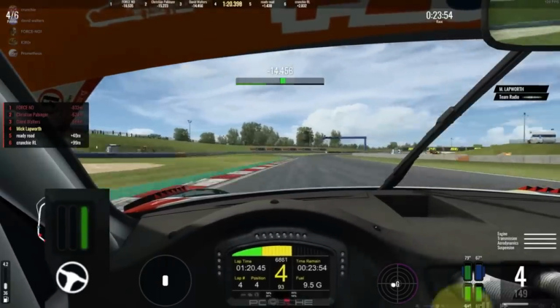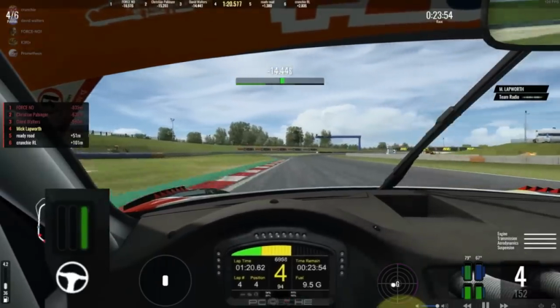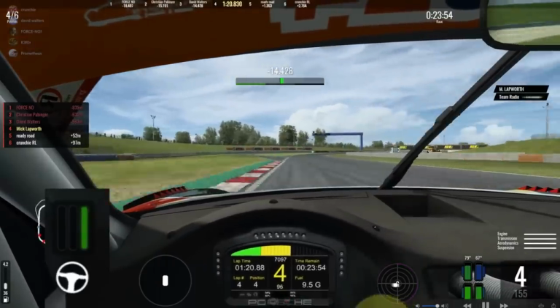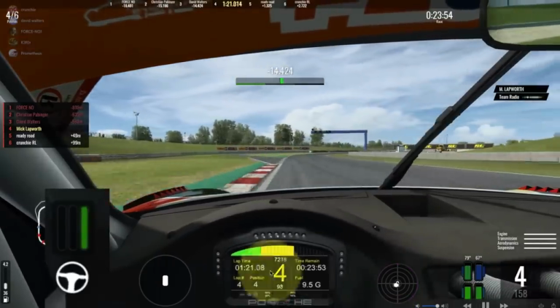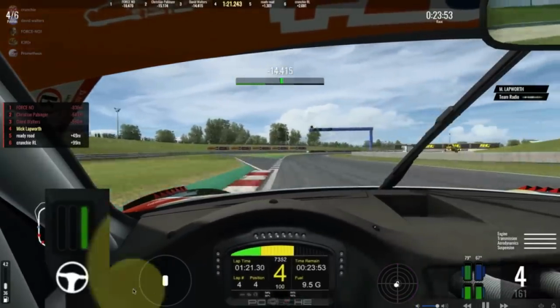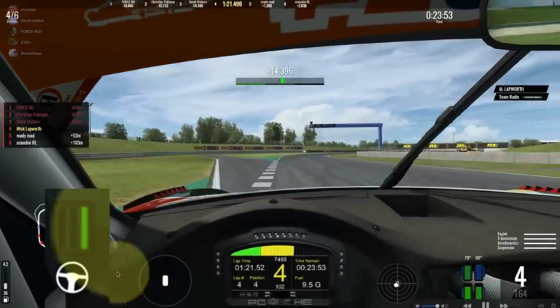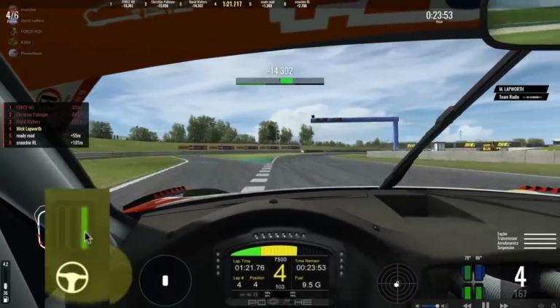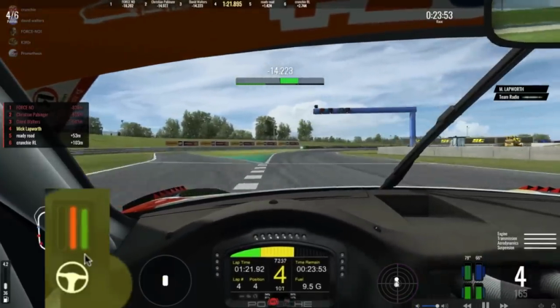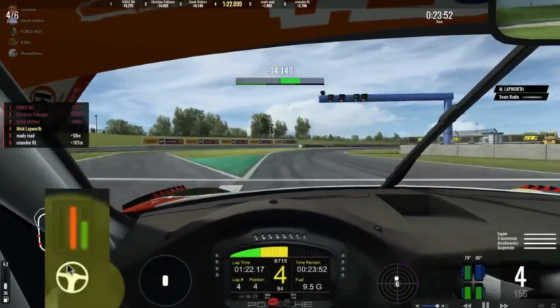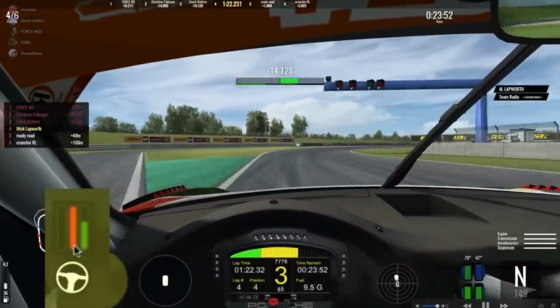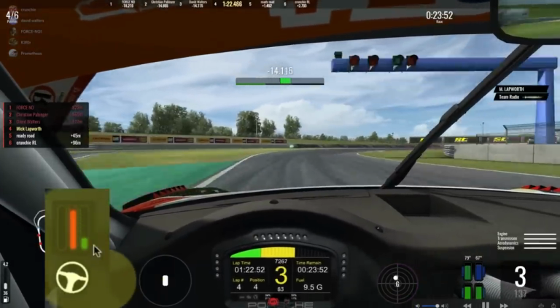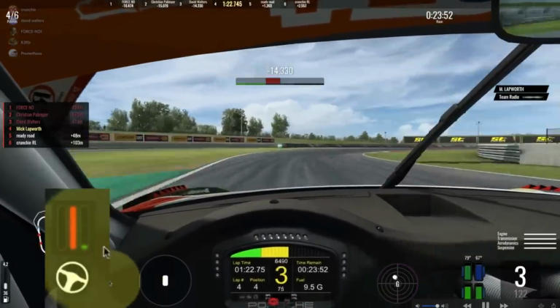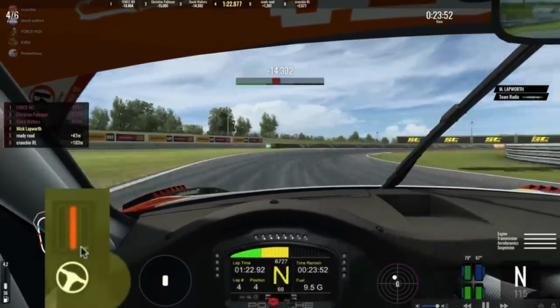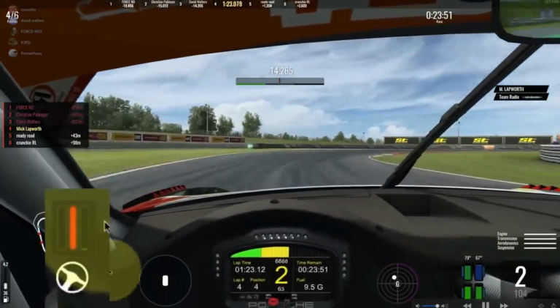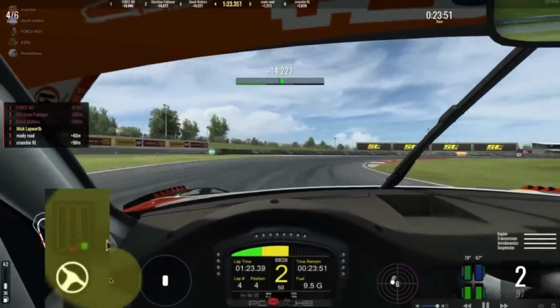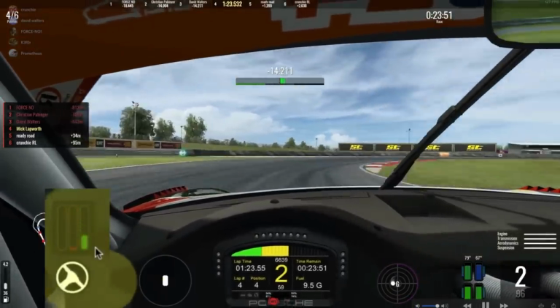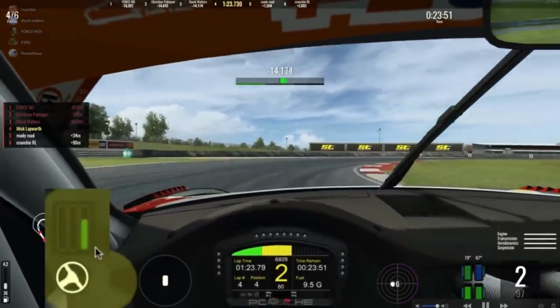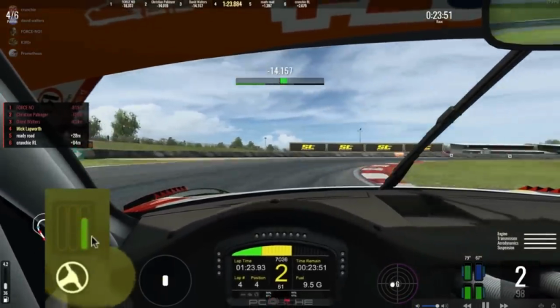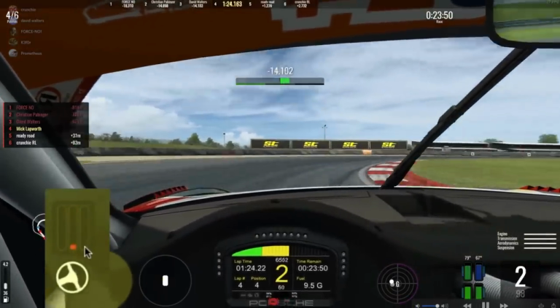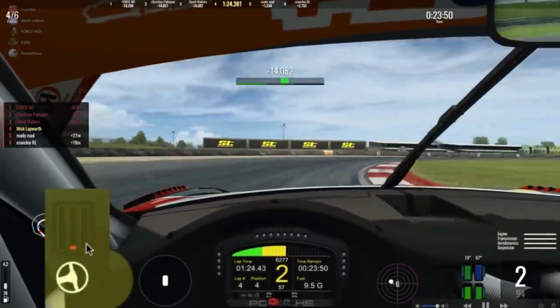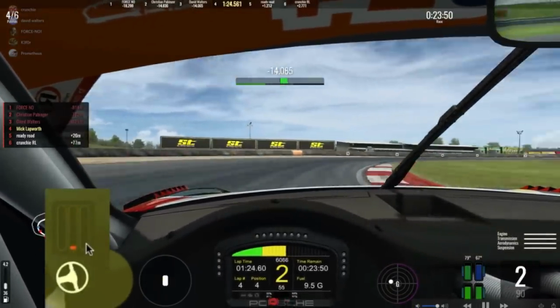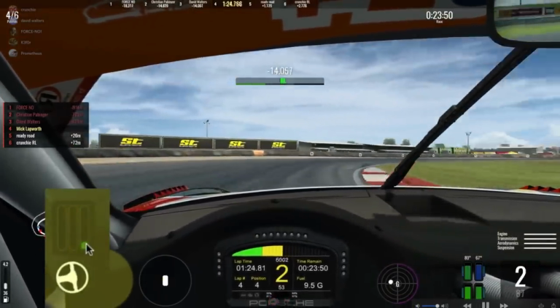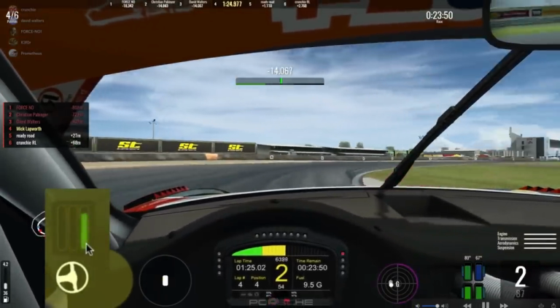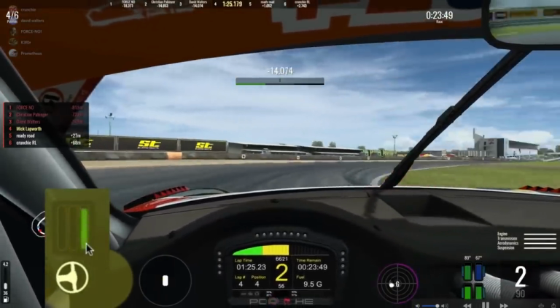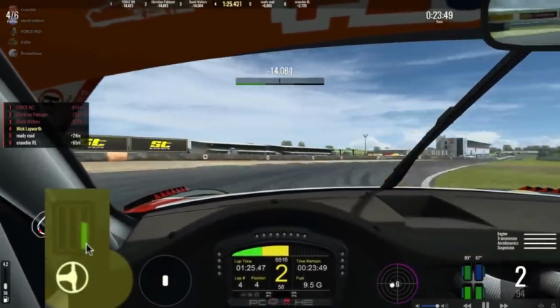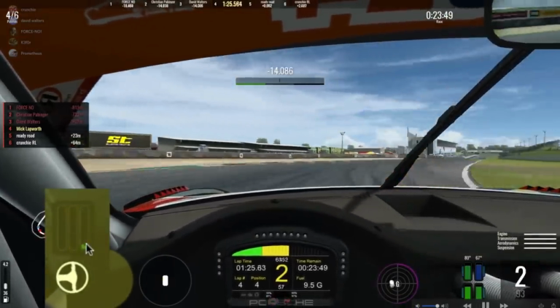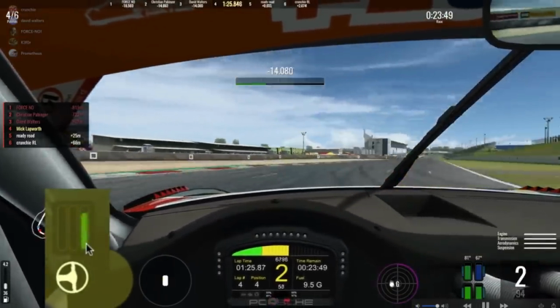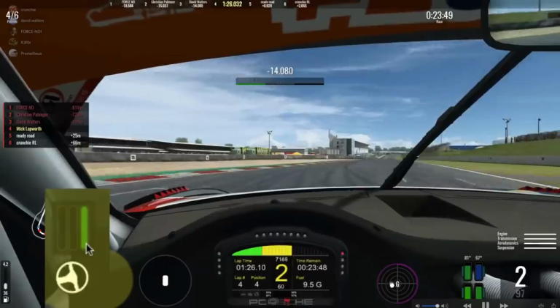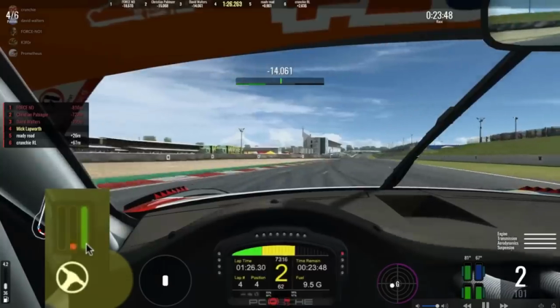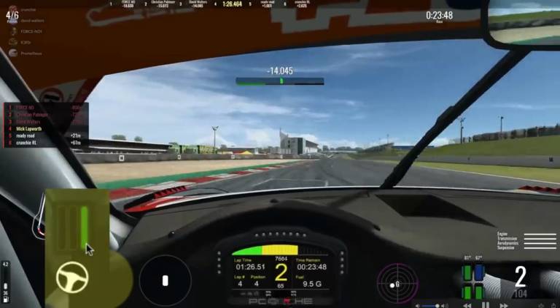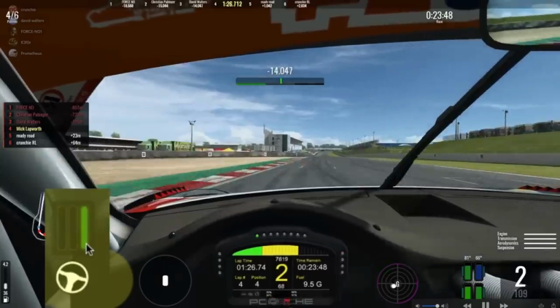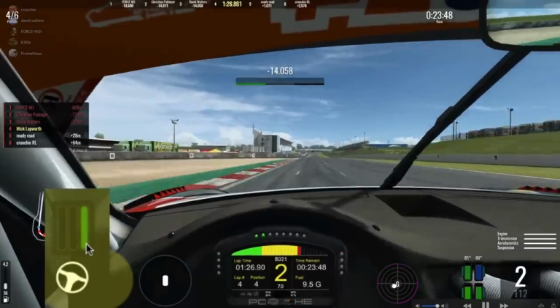Let's watch this throttle trace for a little bit. You can see the driver going on and off the accelerator repeatedly.